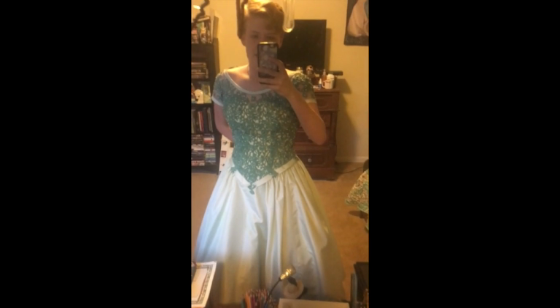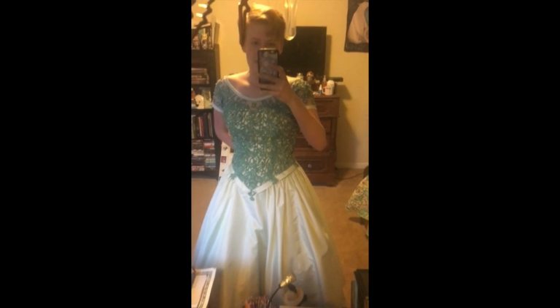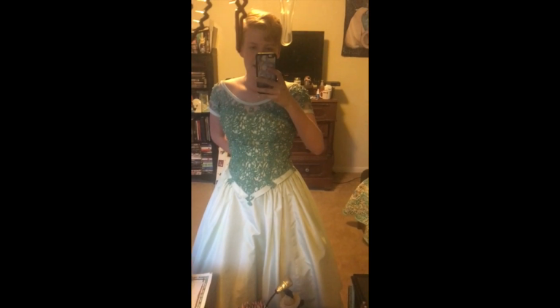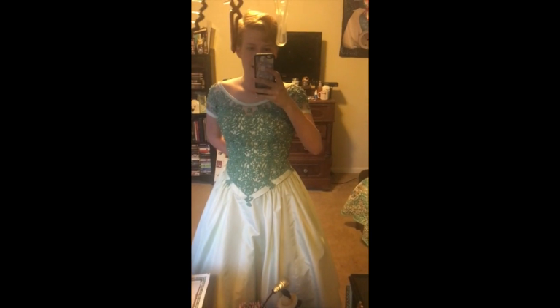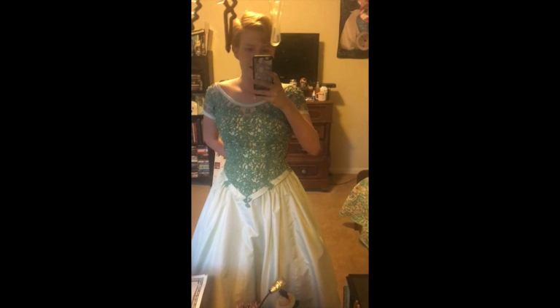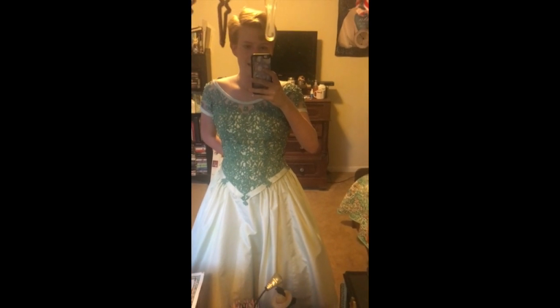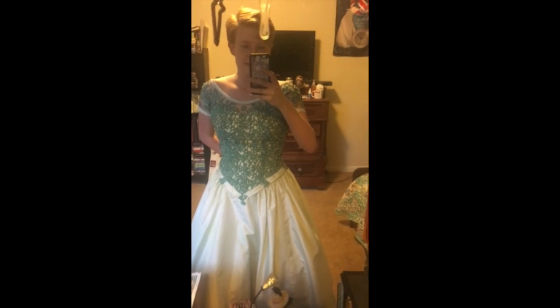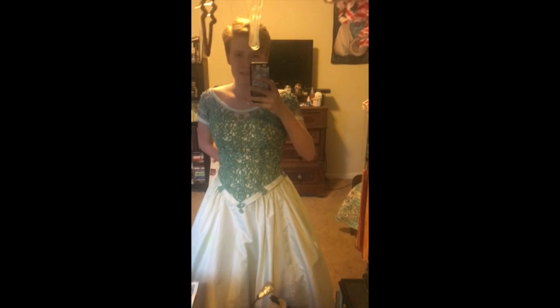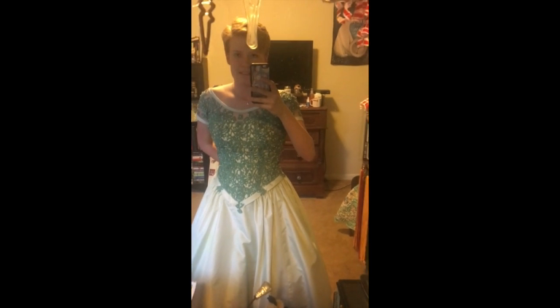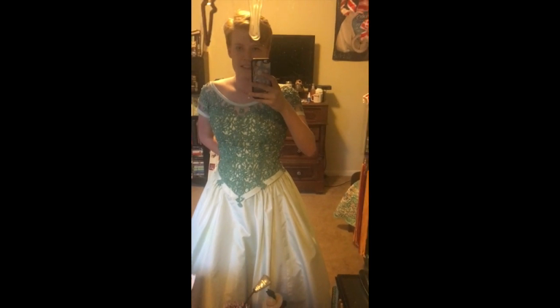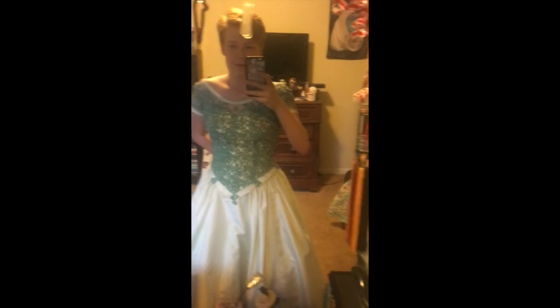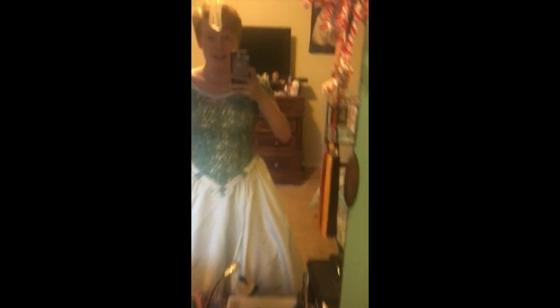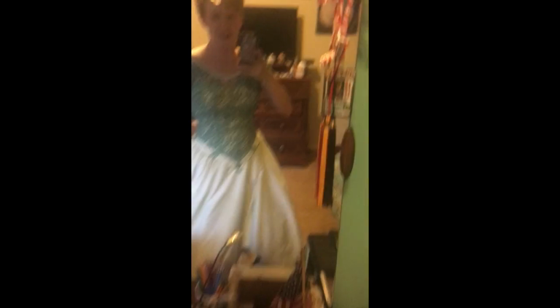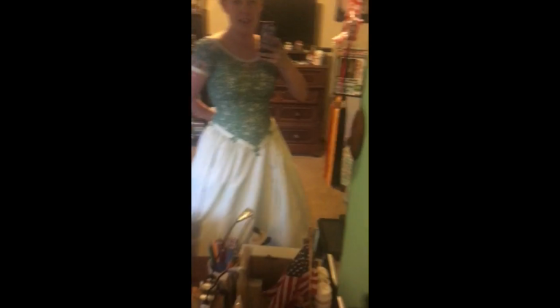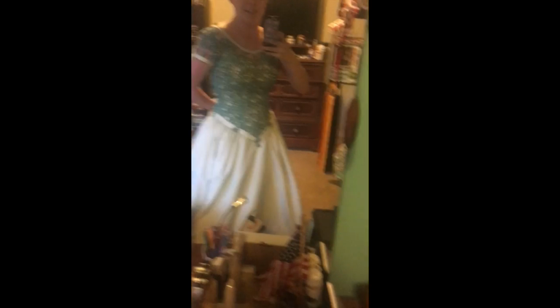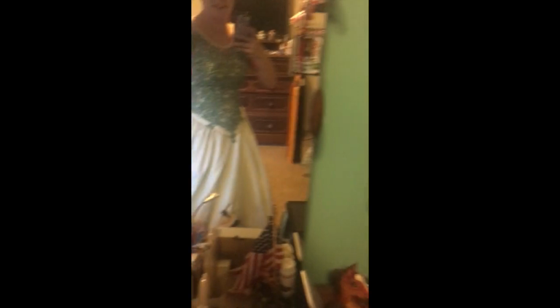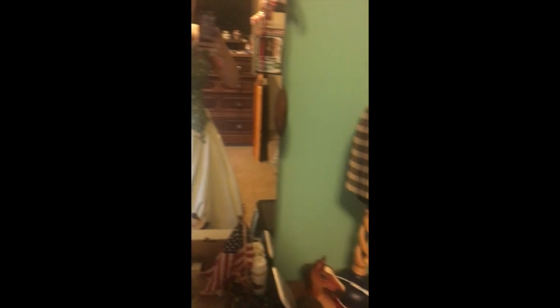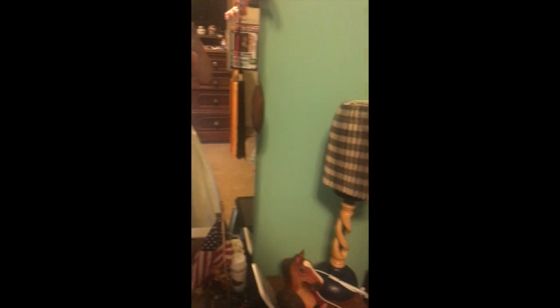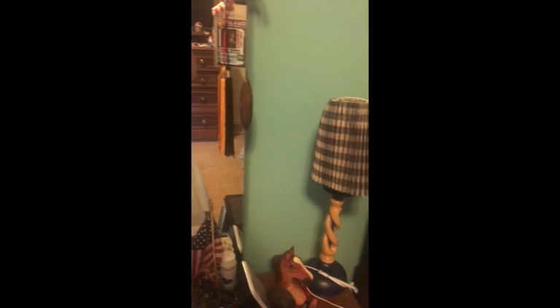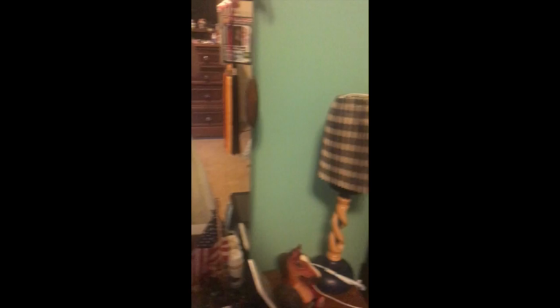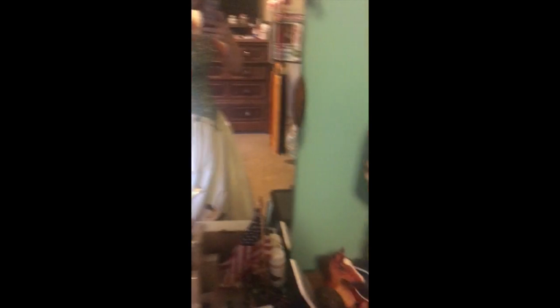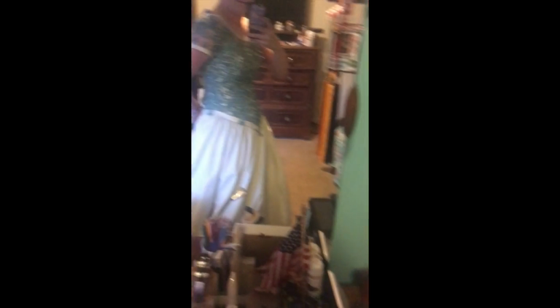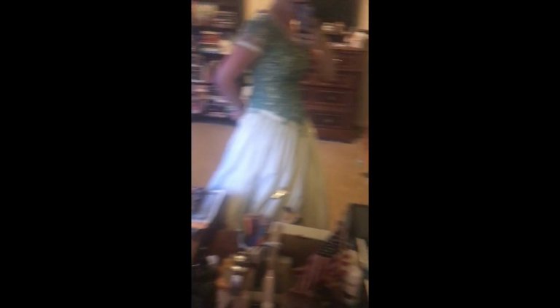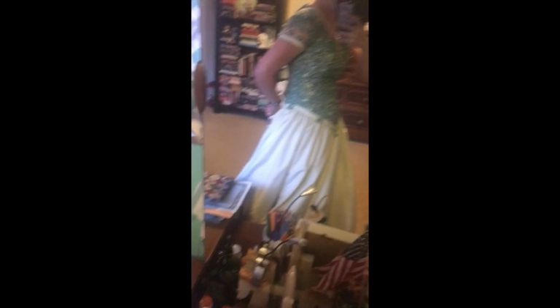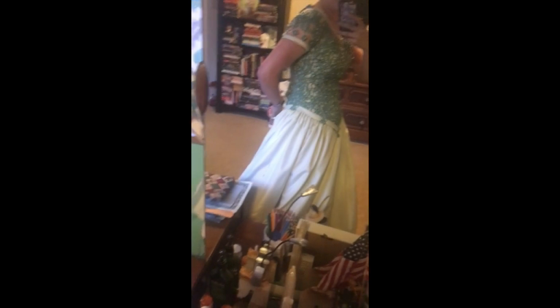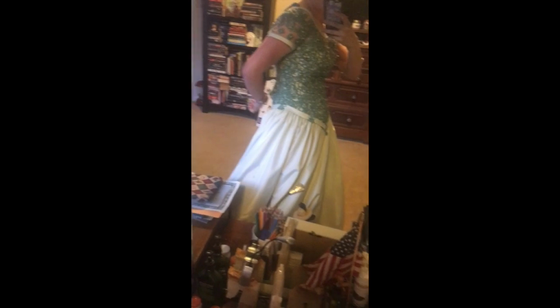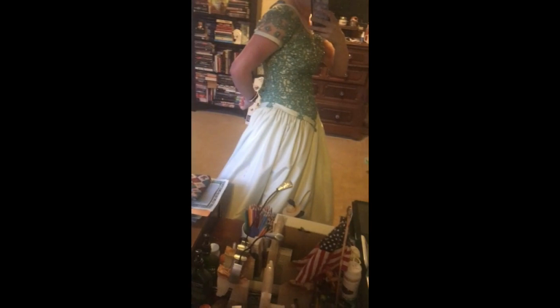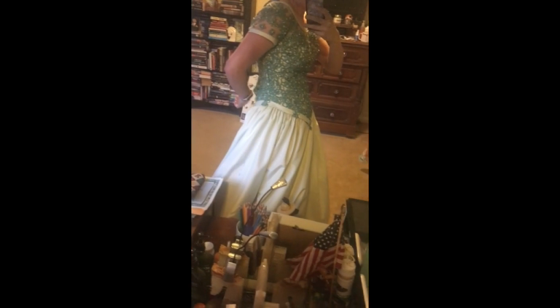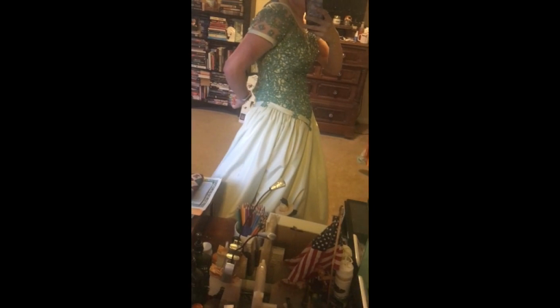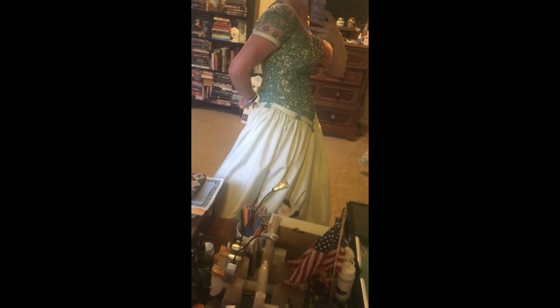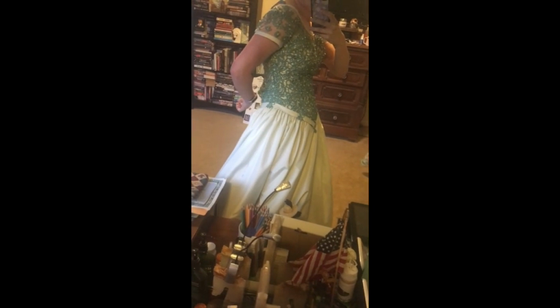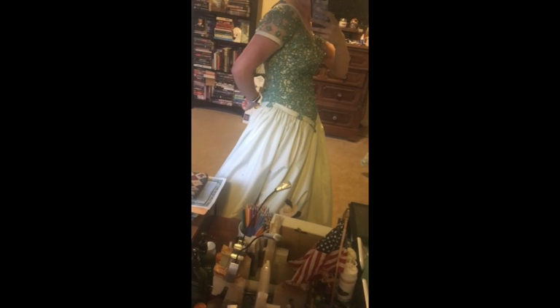This fit me earlier but I think I might have had too many tacos at dinner because it's not going on right now. I'm gonna need mom to get me into it. I managed to get it zipped but my wrist is stuck.